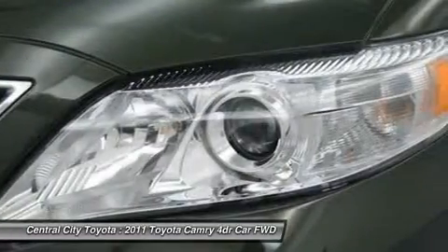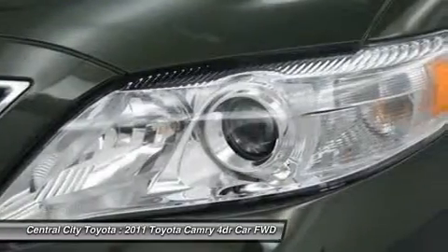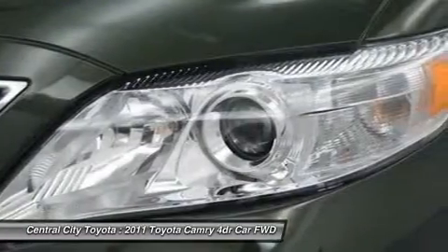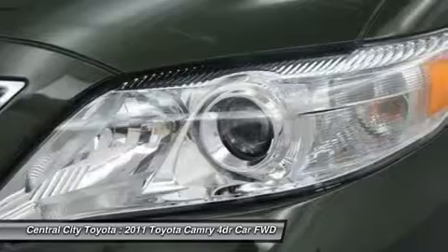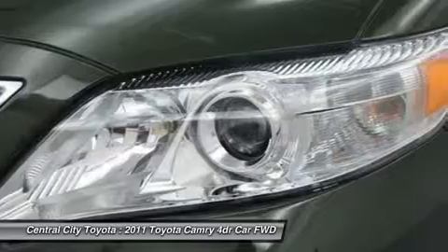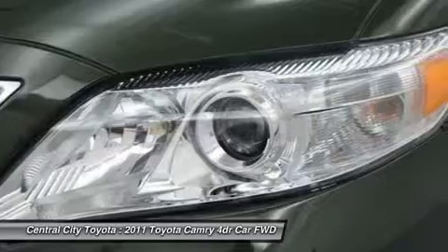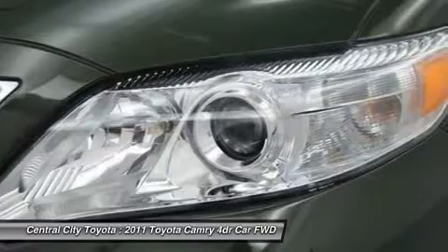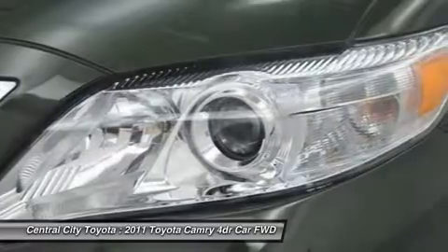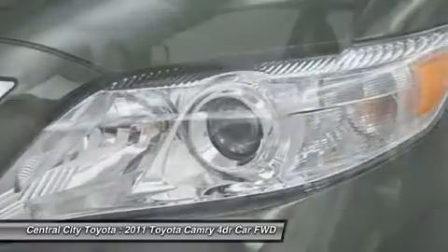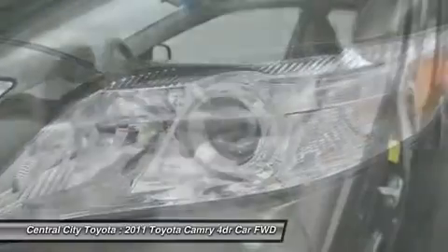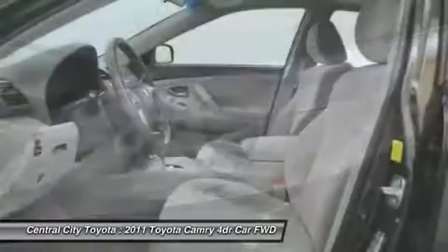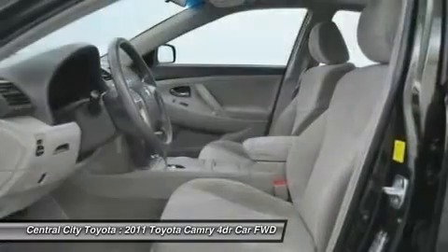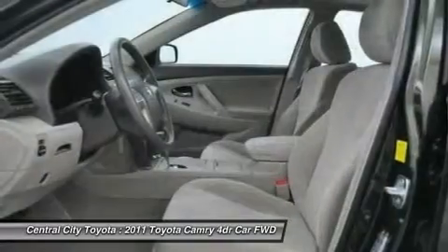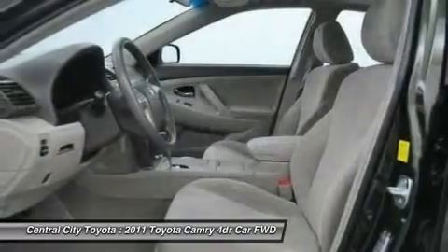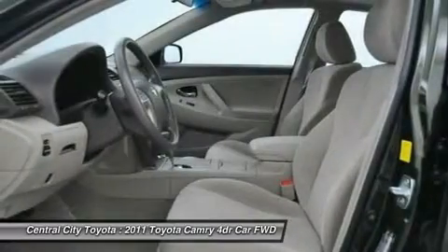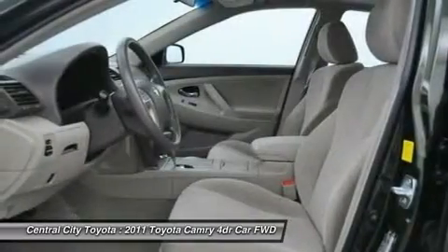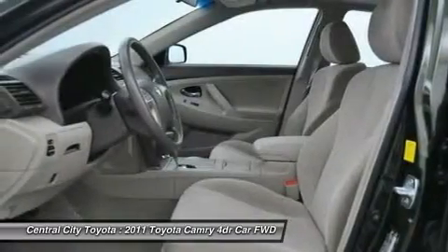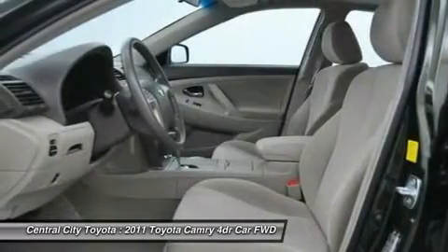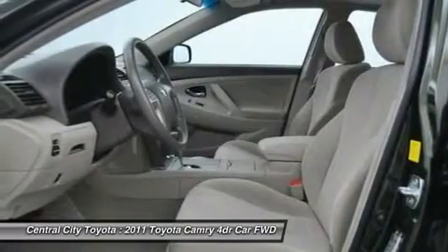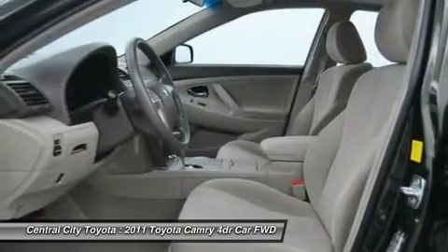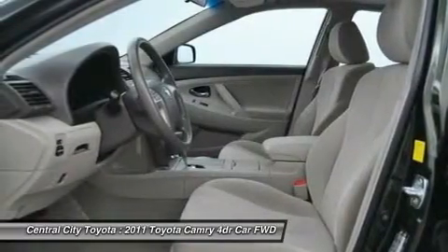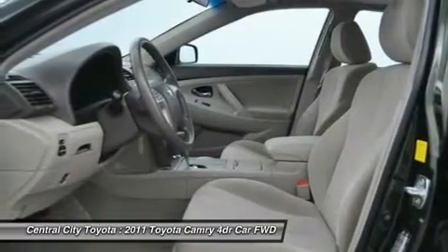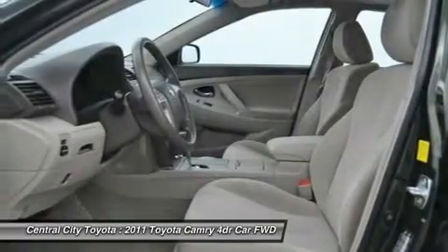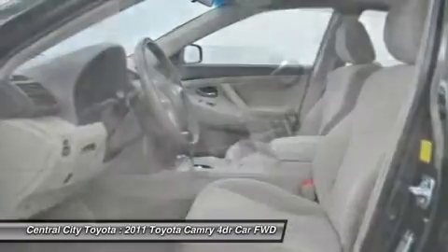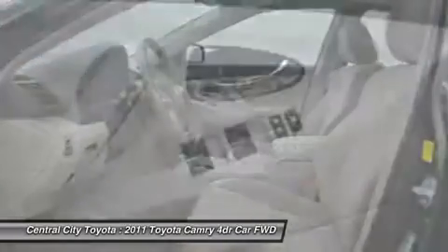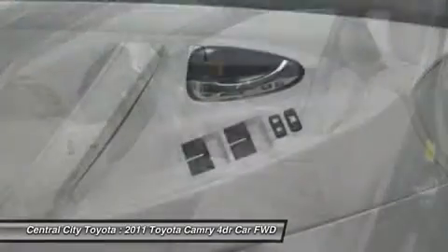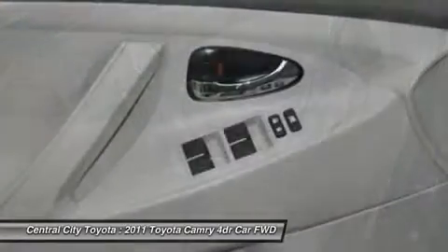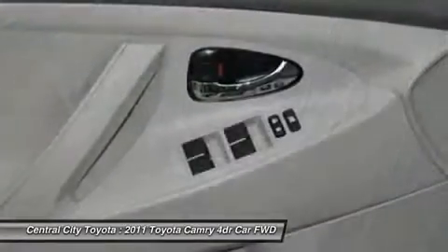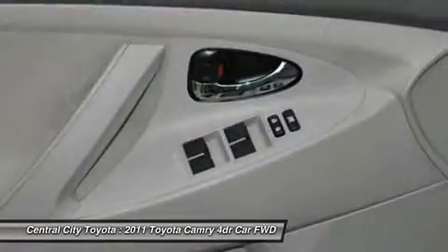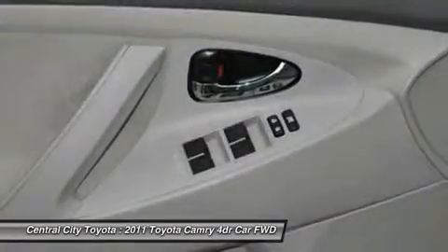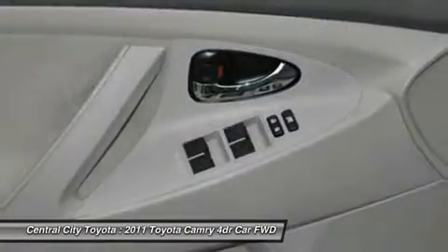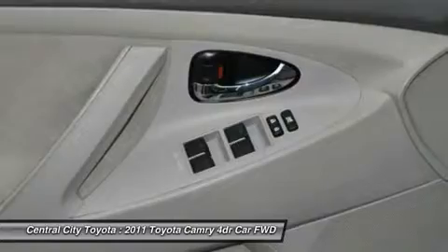Power steering, adjustable steering wheel, keyless entry, four-wheel disc brakes, cruise control.